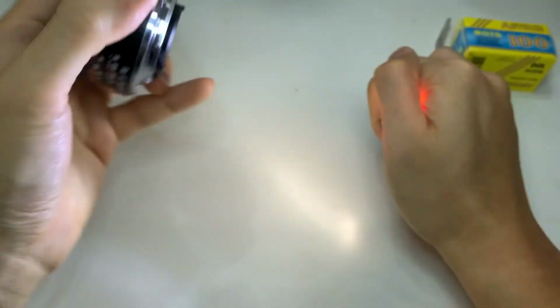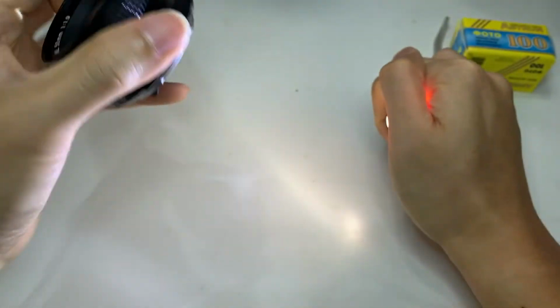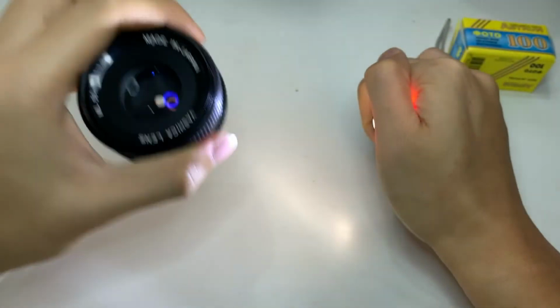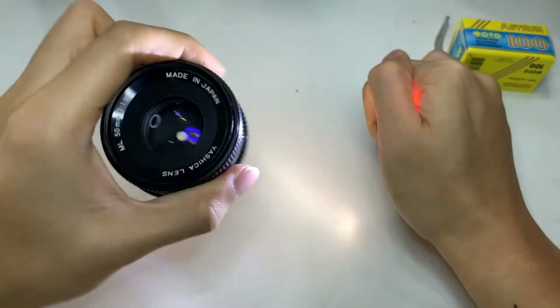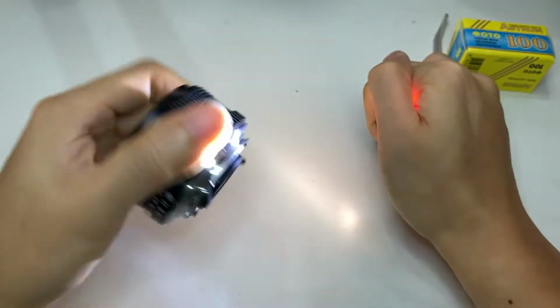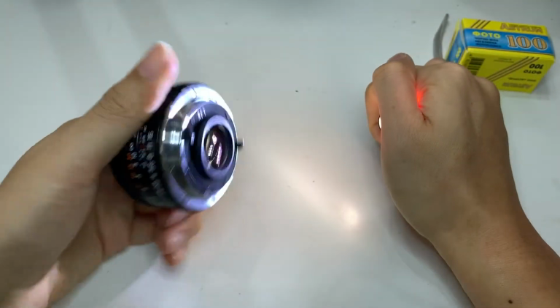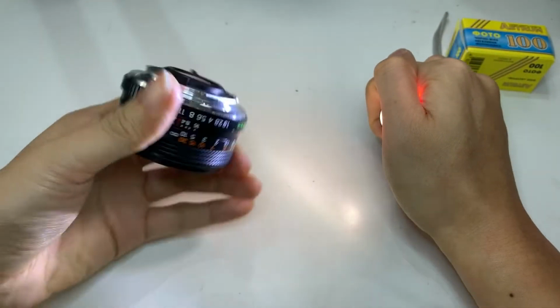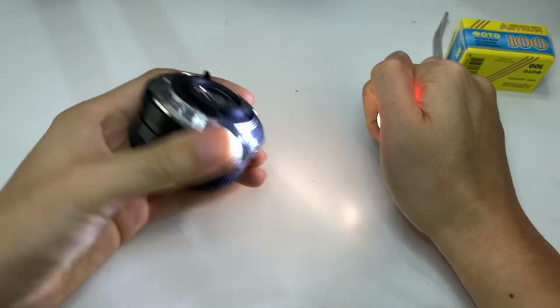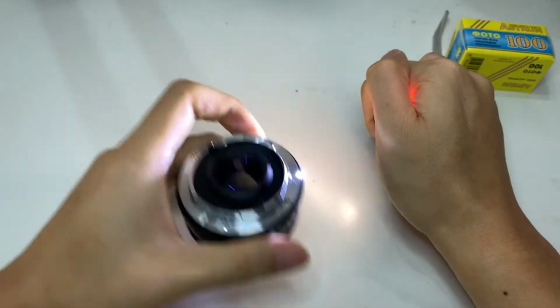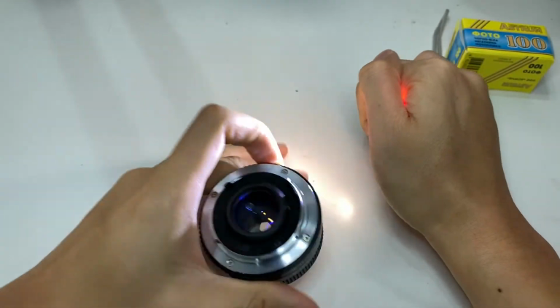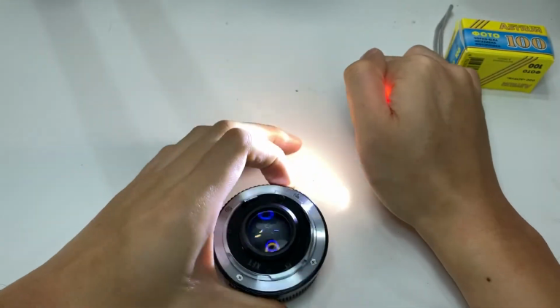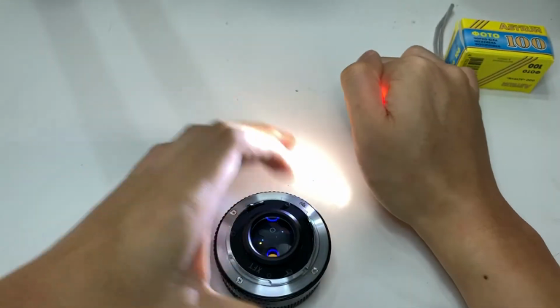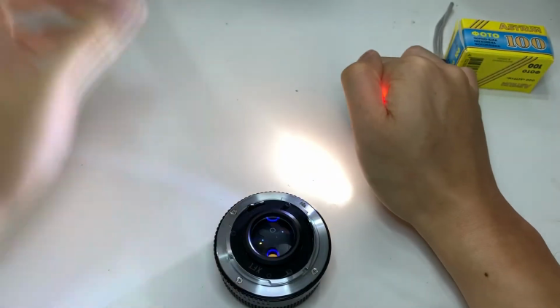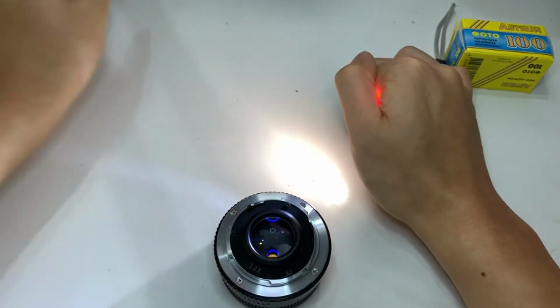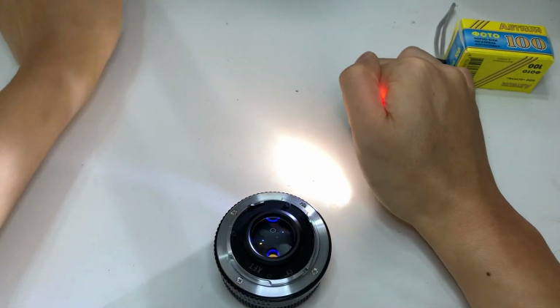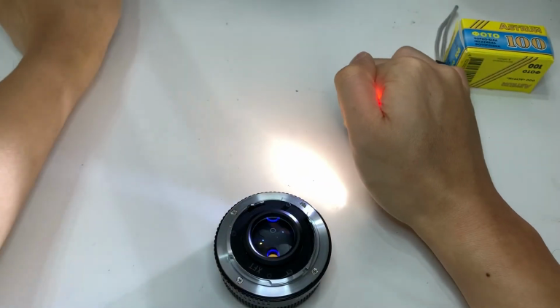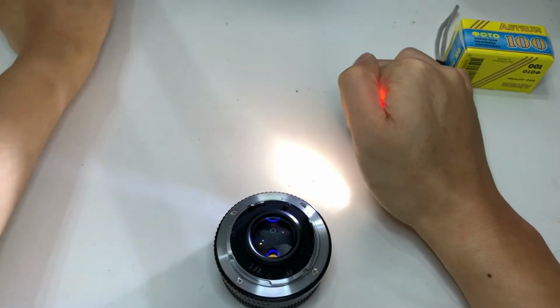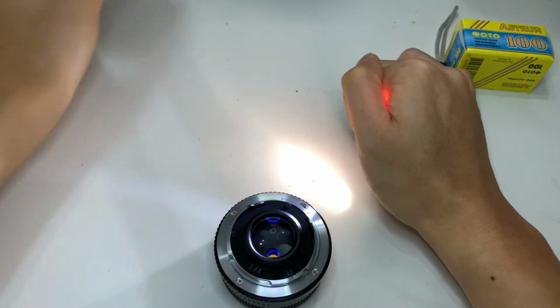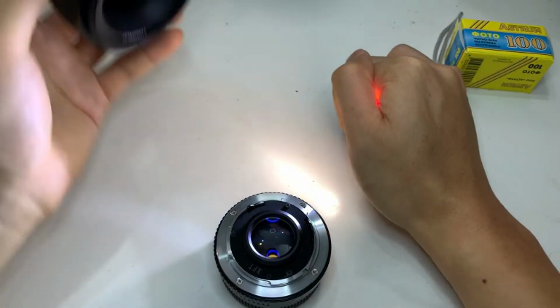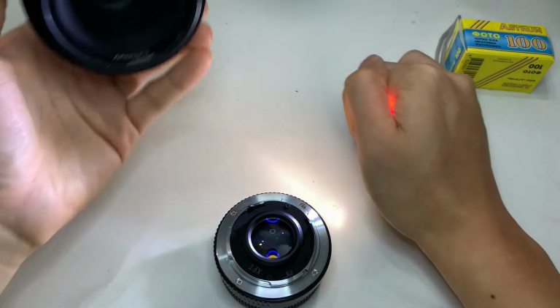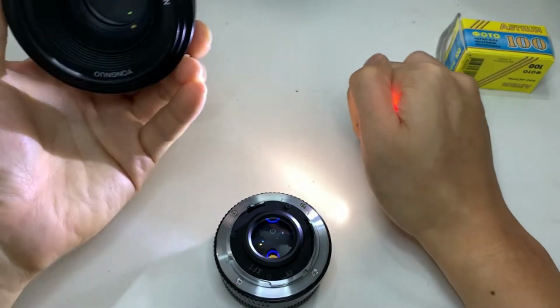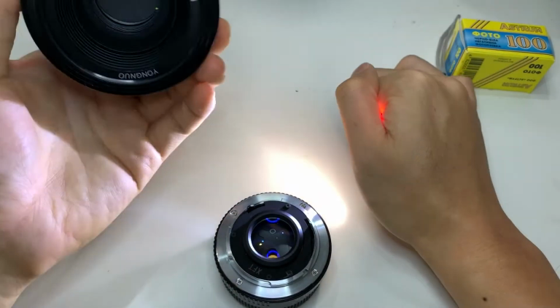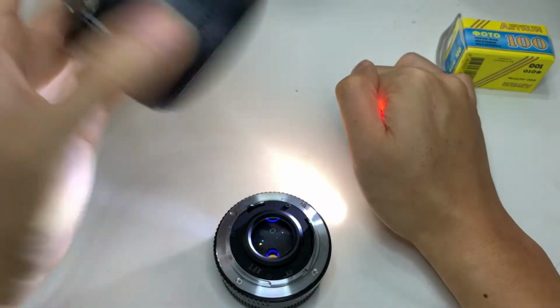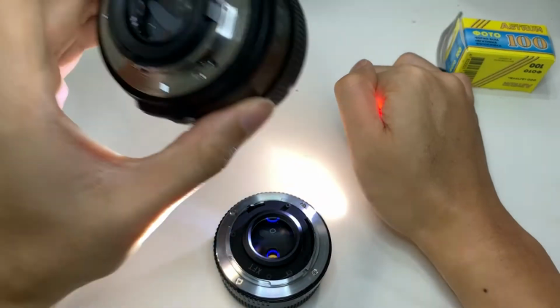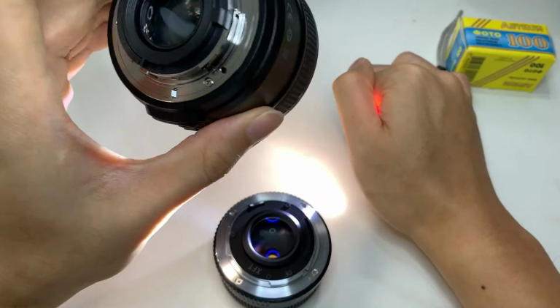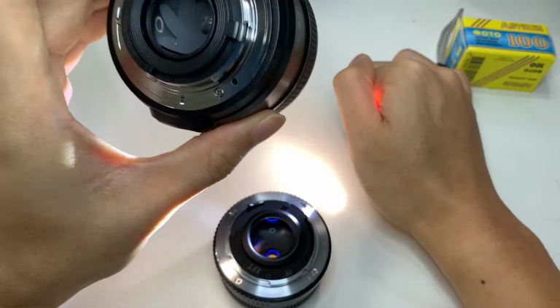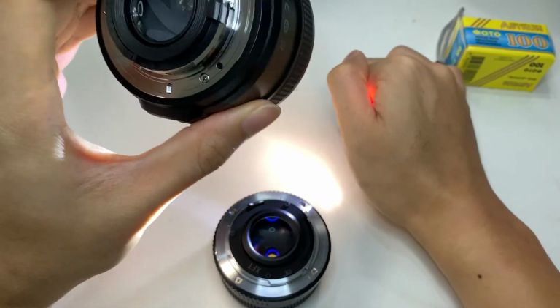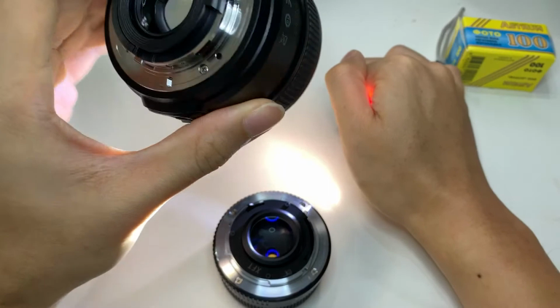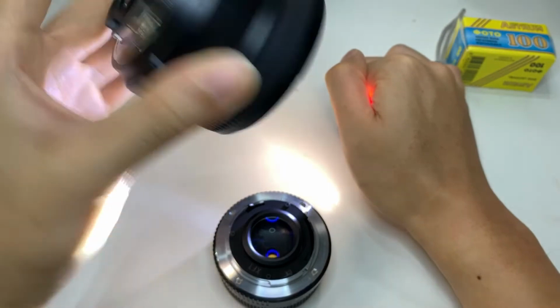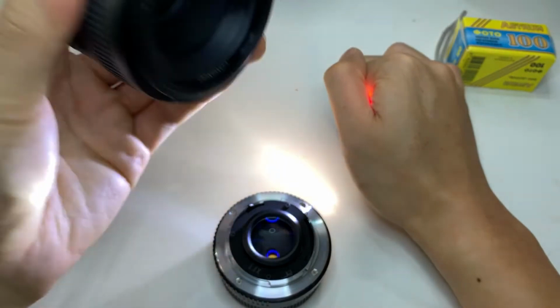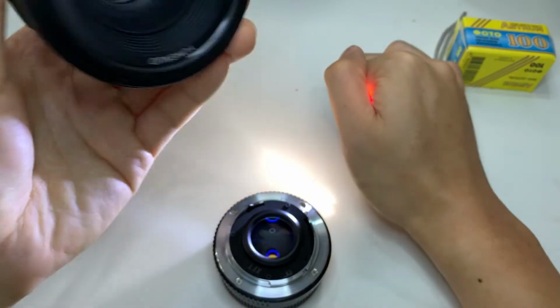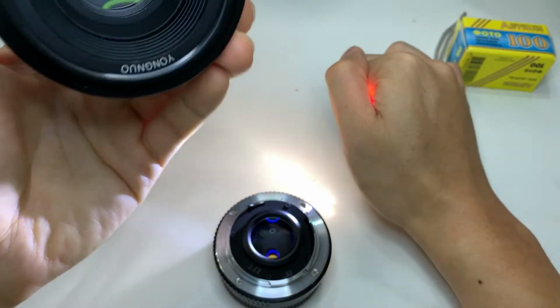Let me show you a control unit, which is a 50mm f/0.8 that I have — it's a new unit.